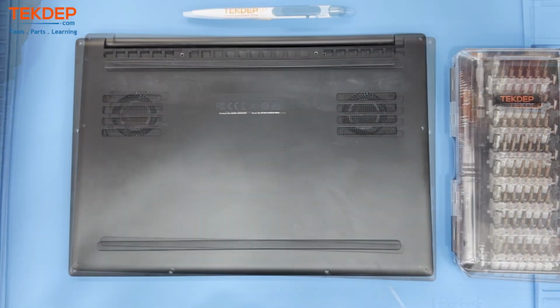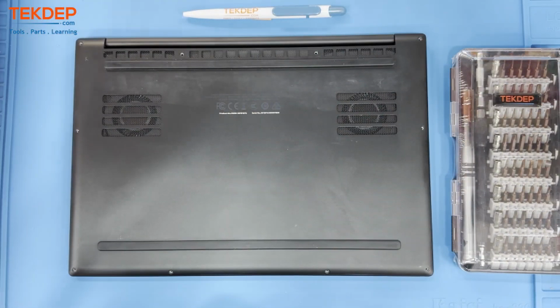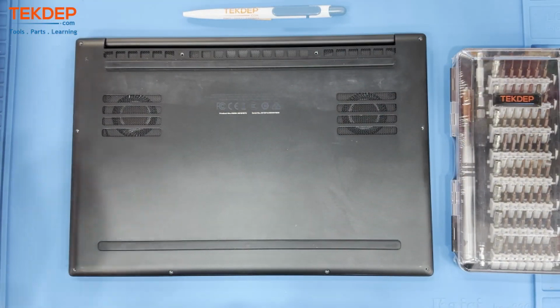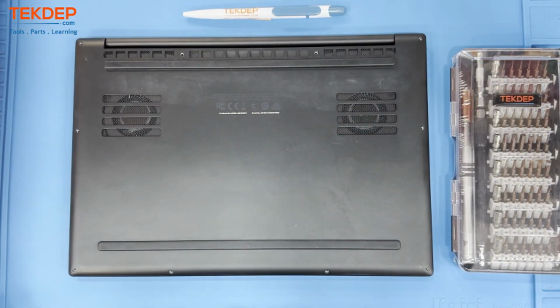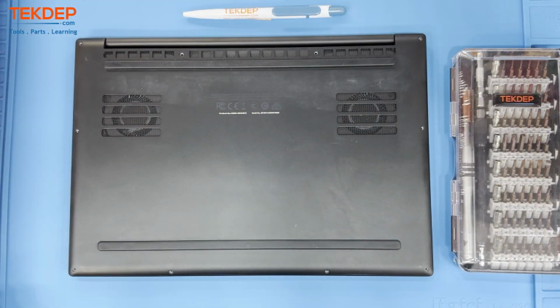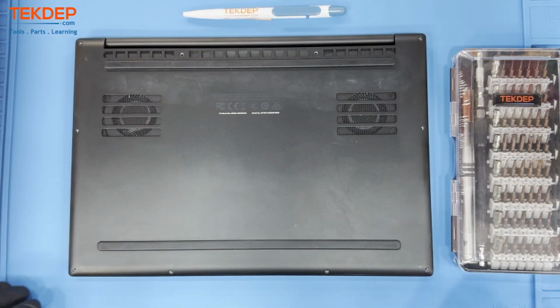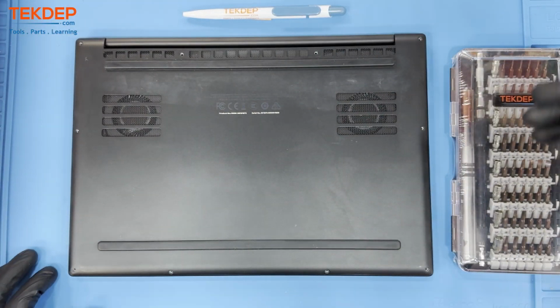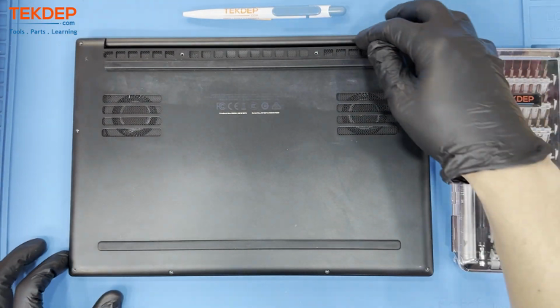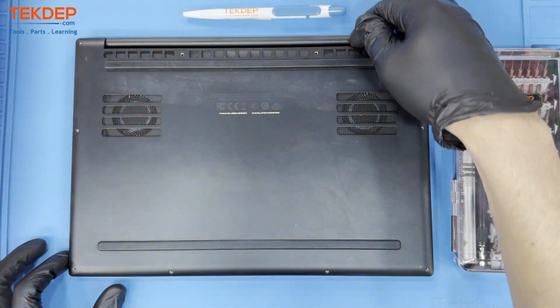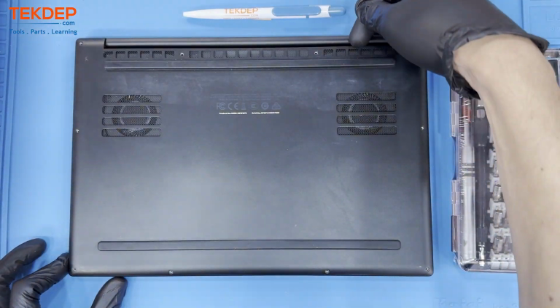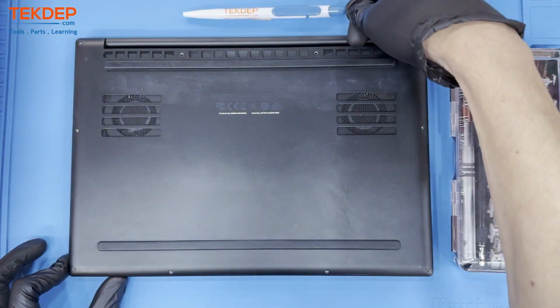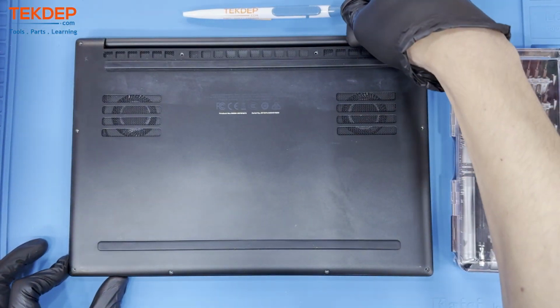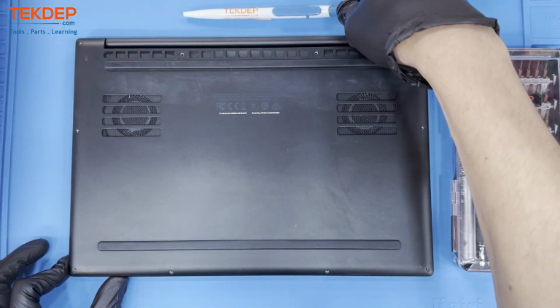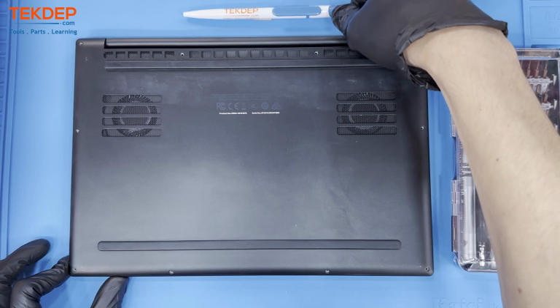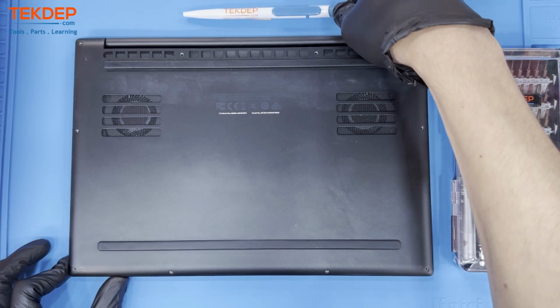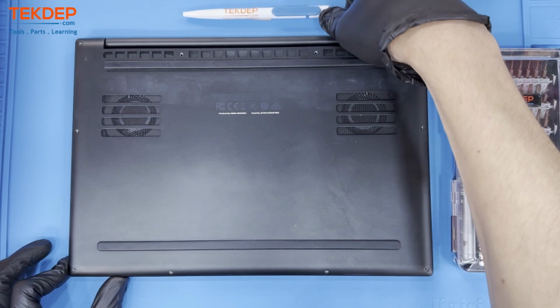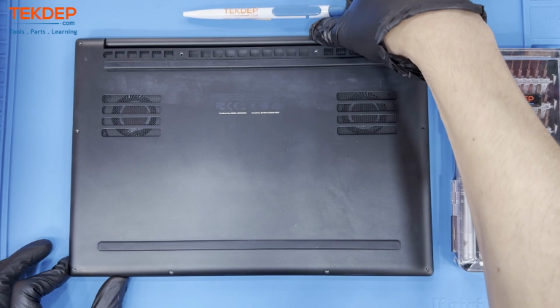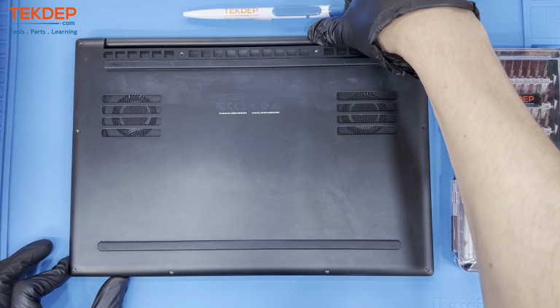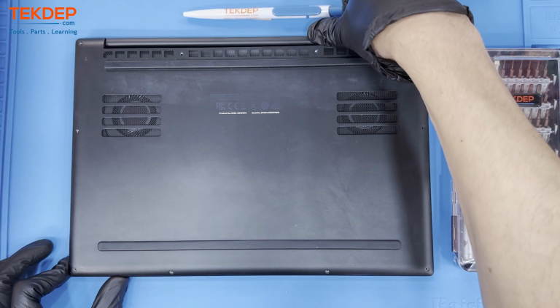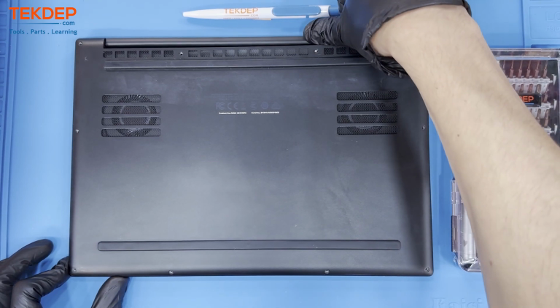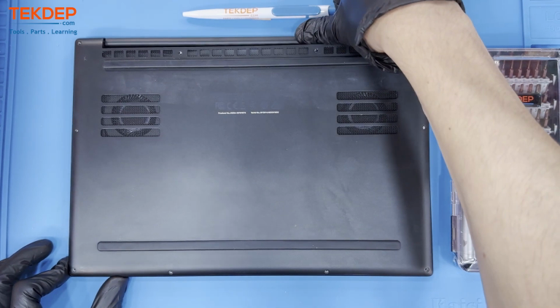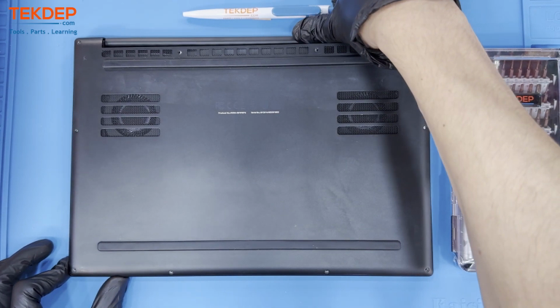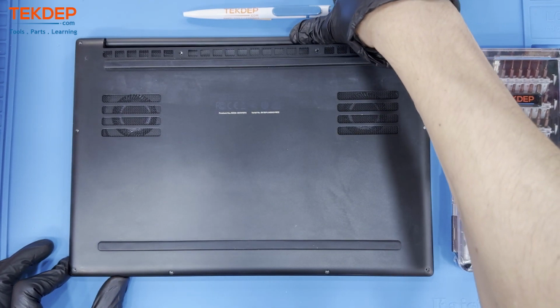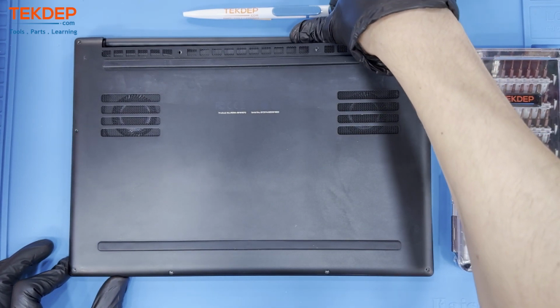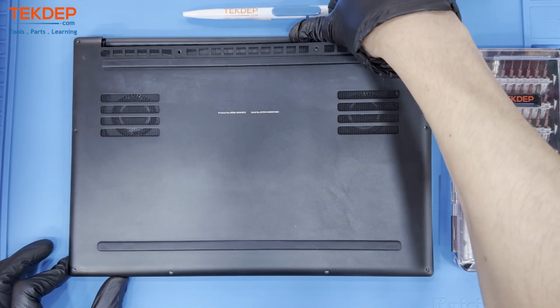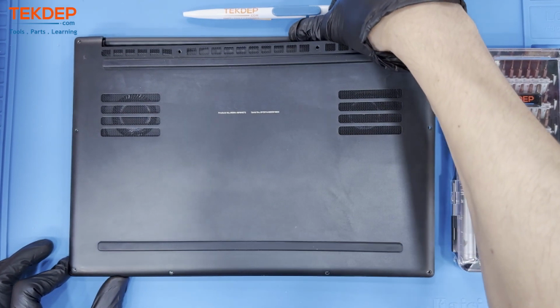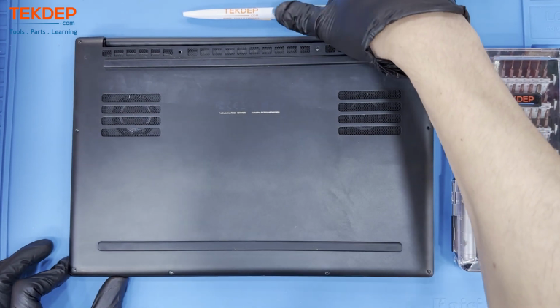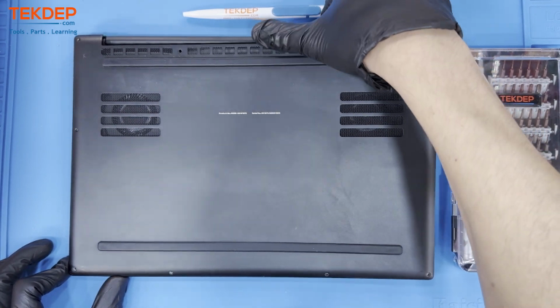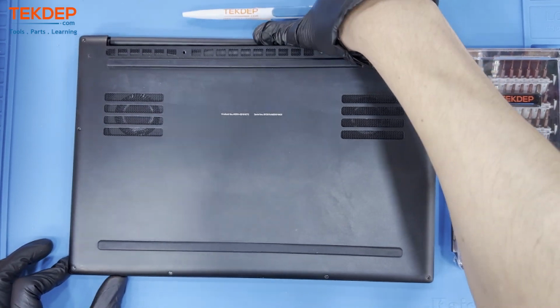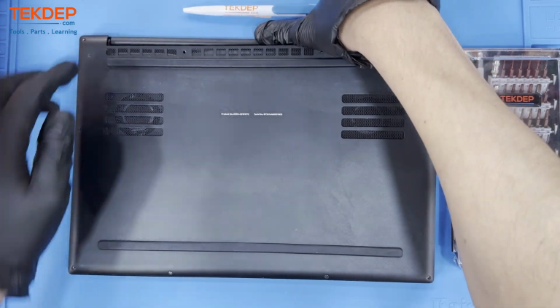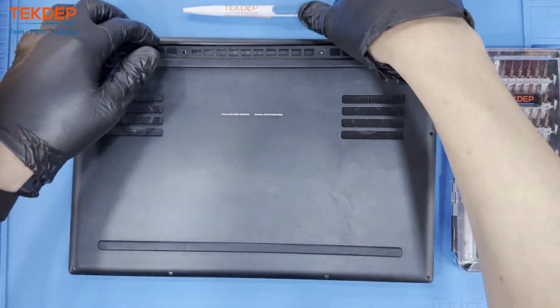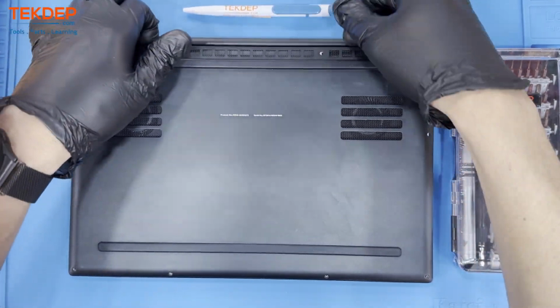Now that we've removed the bottom screws, we can lift off the bottom cover to expose the inner workings of this unit.